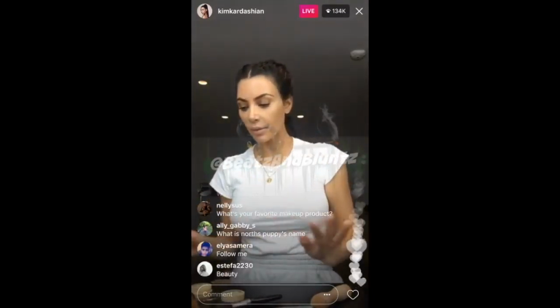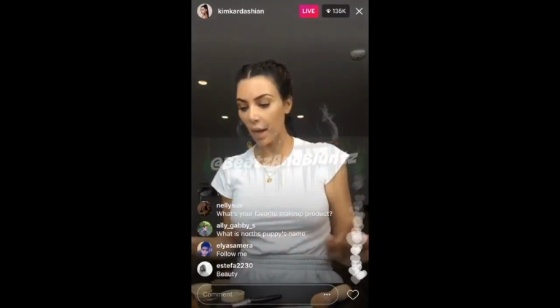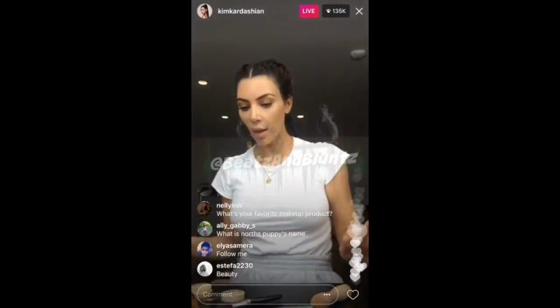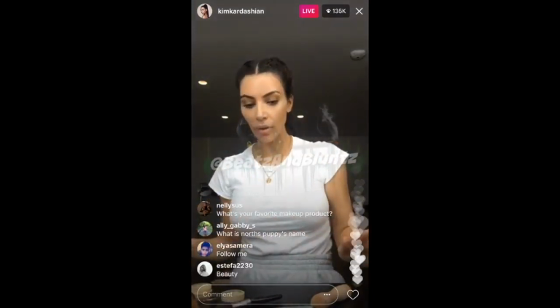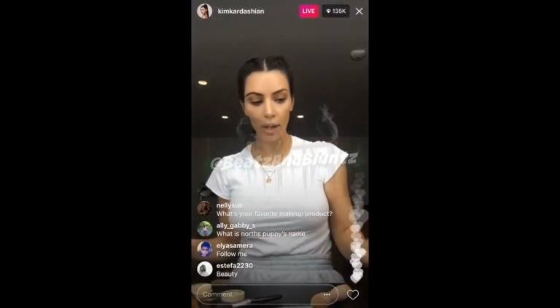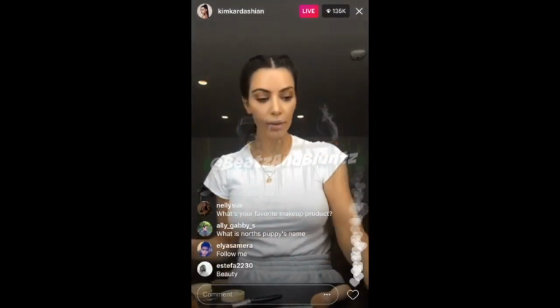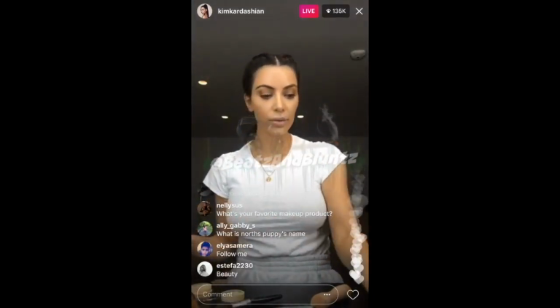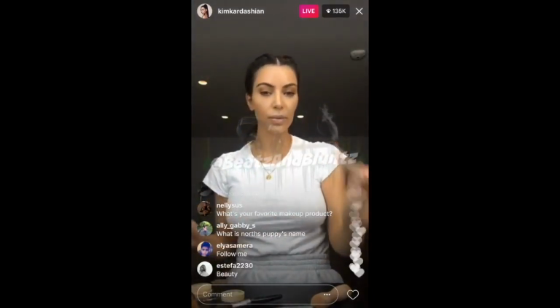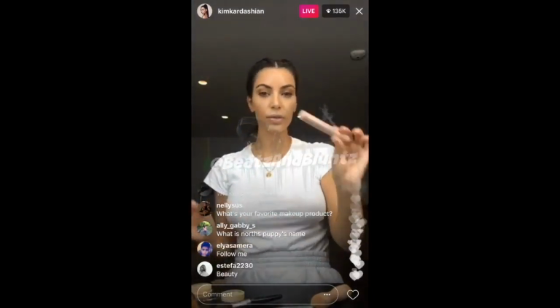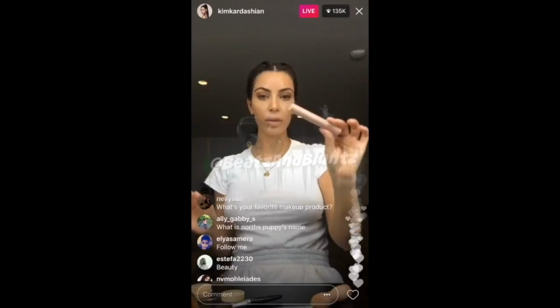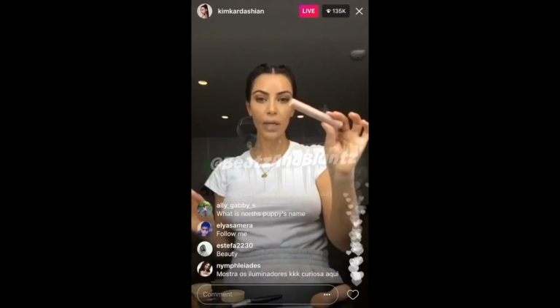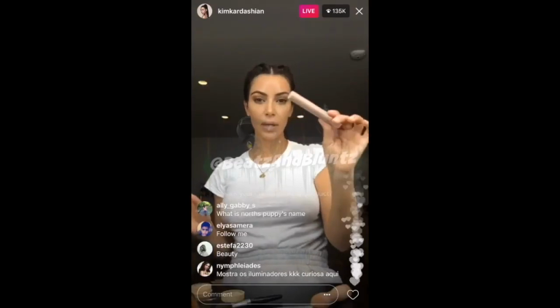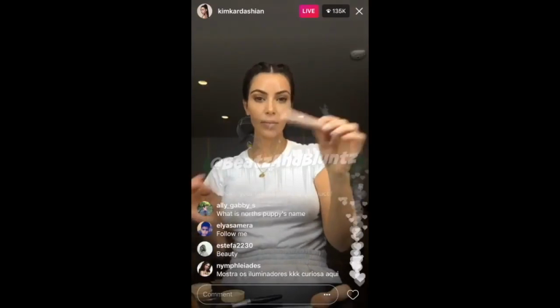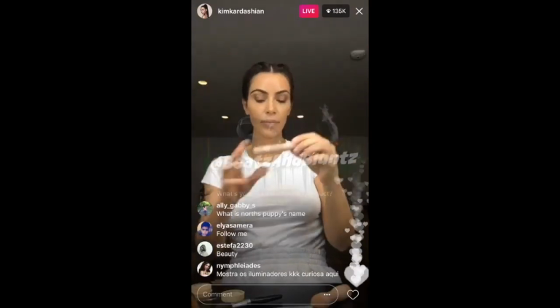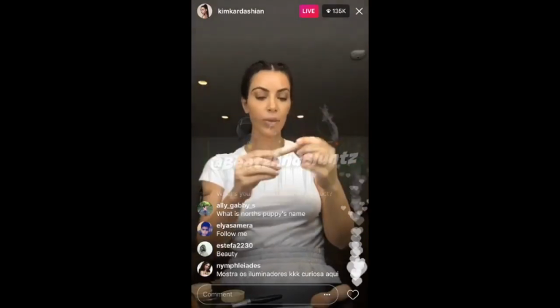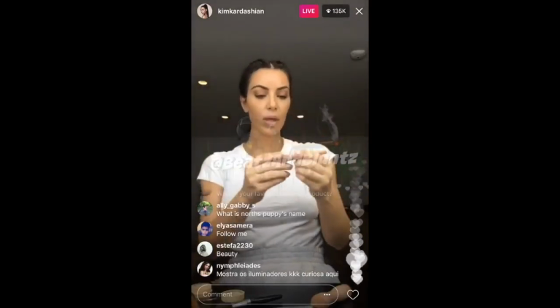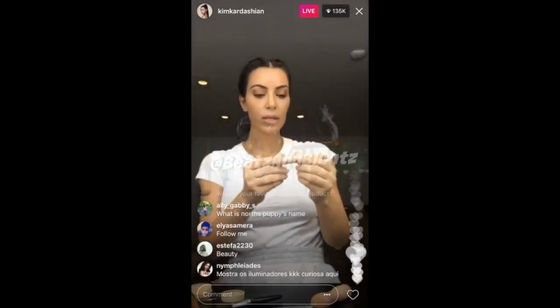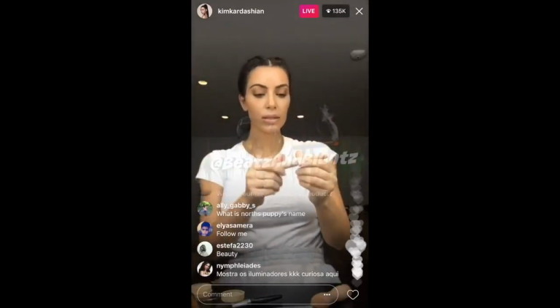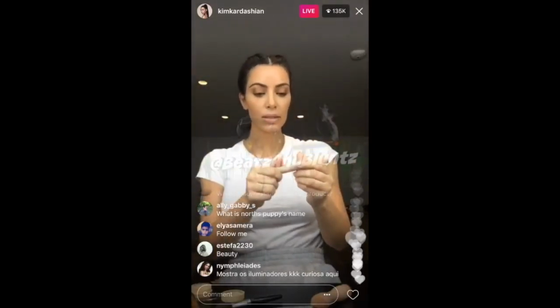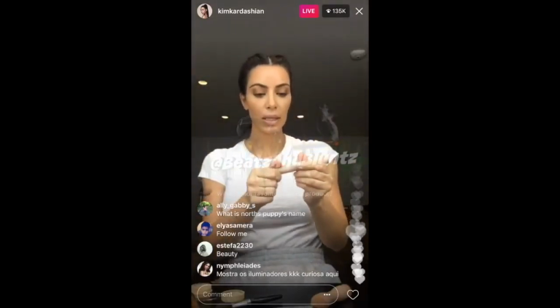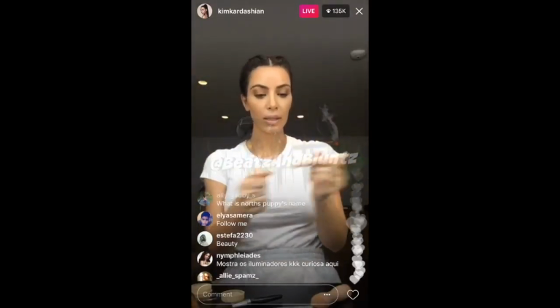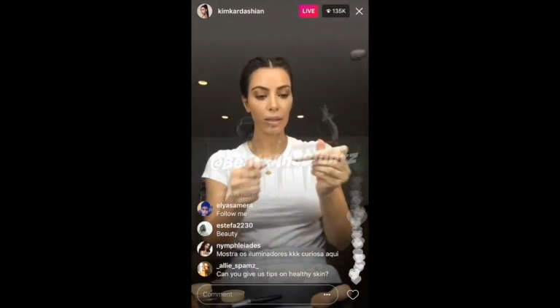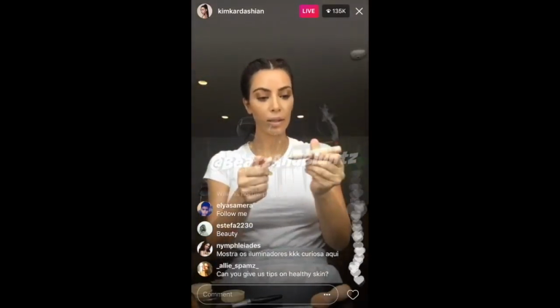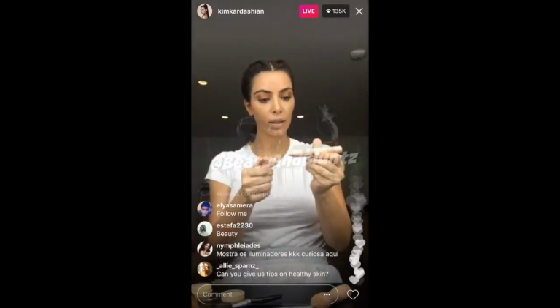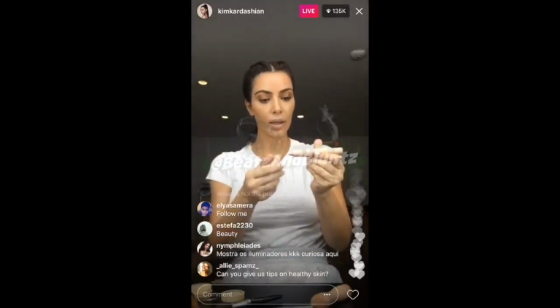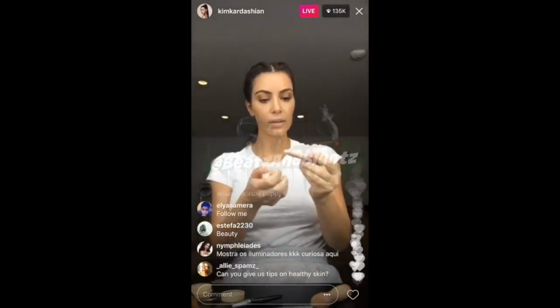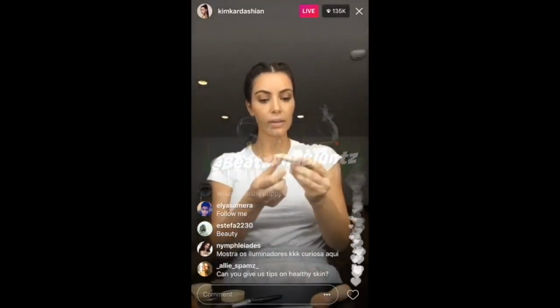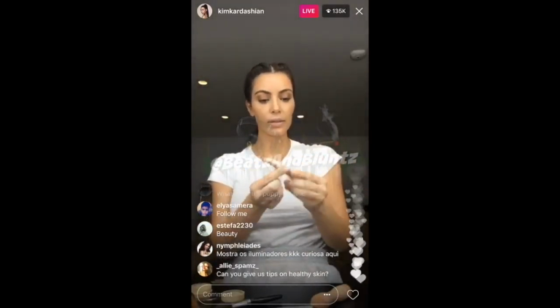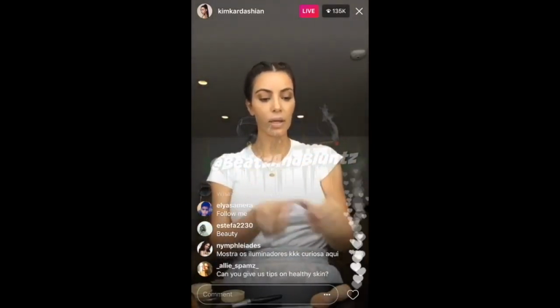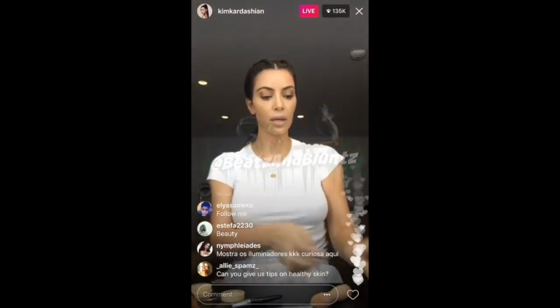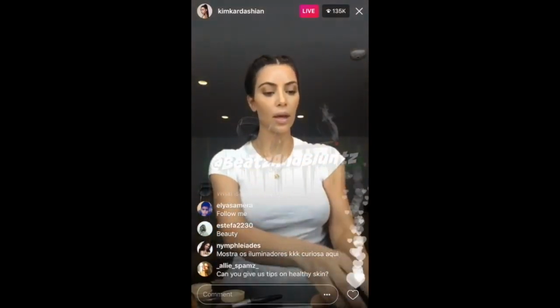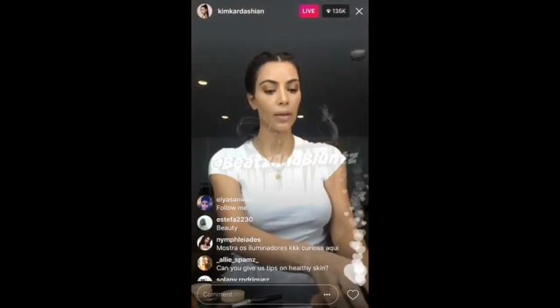So now I'll use the medium stick and this is the highlight.